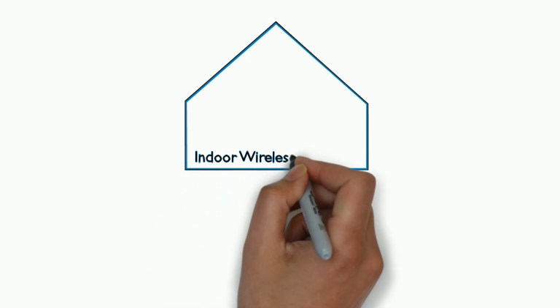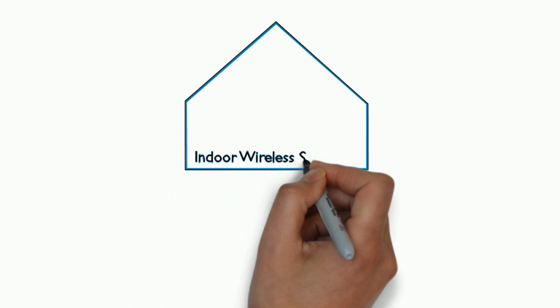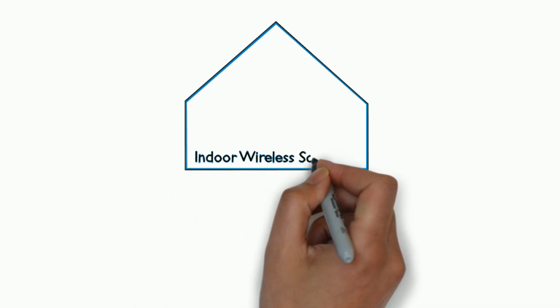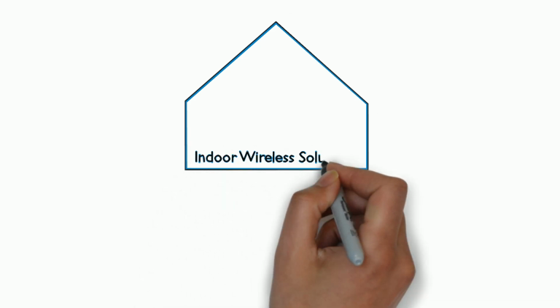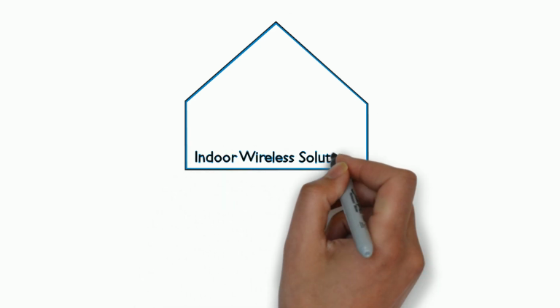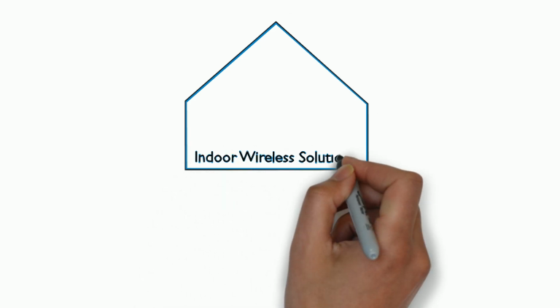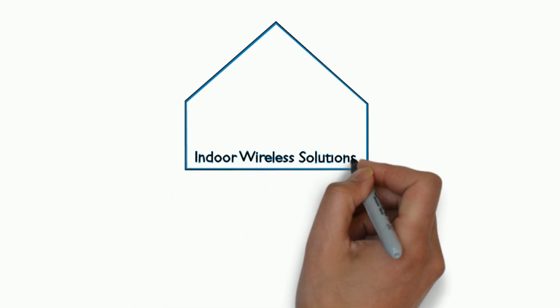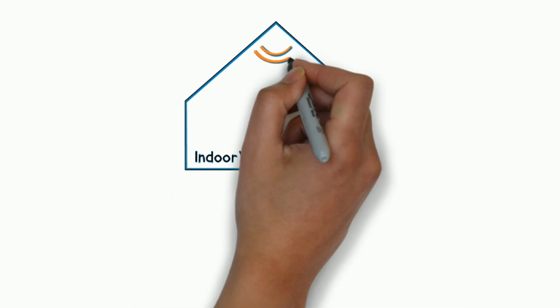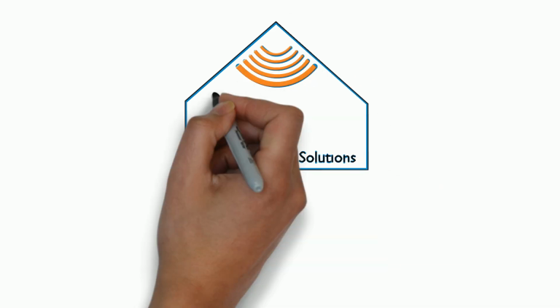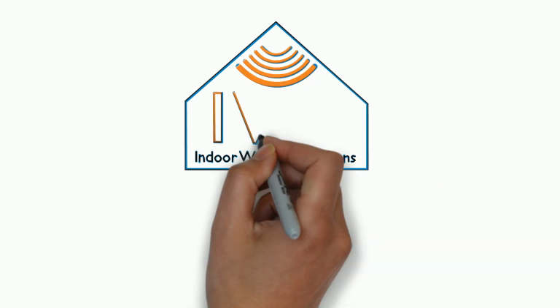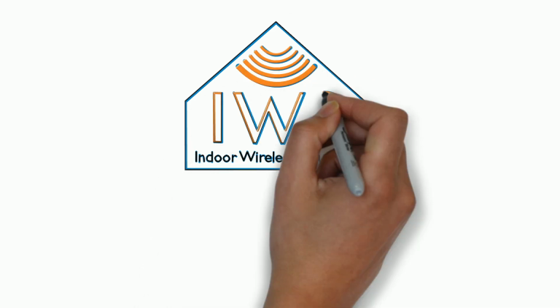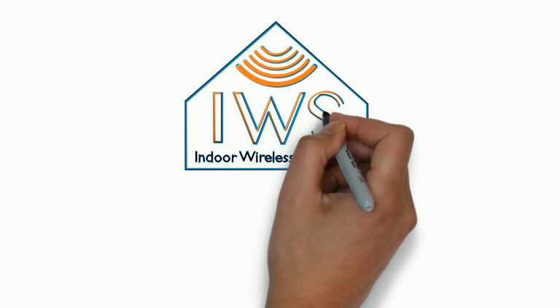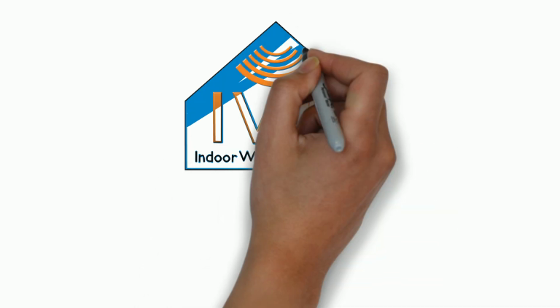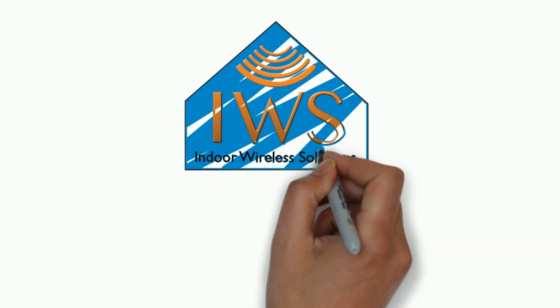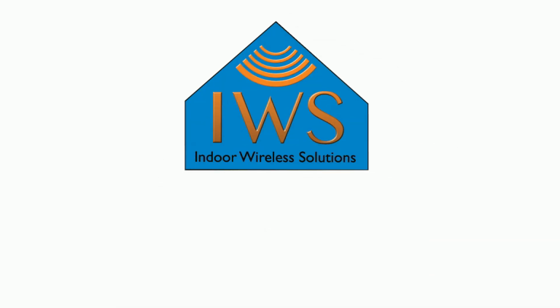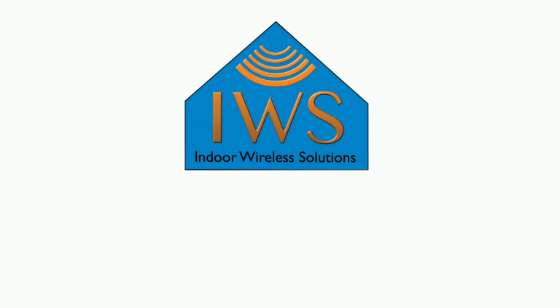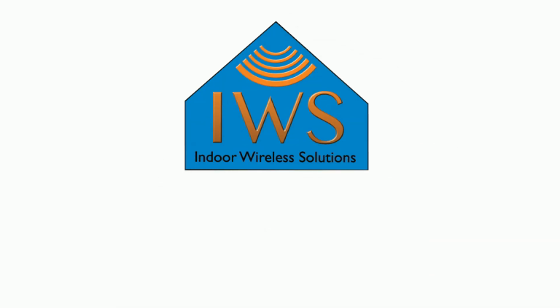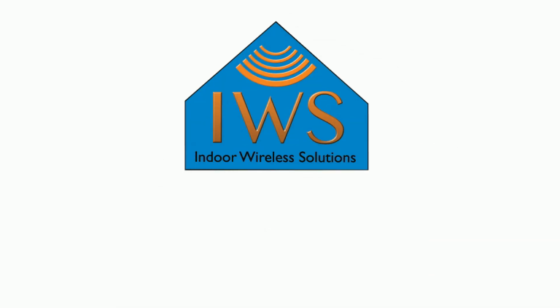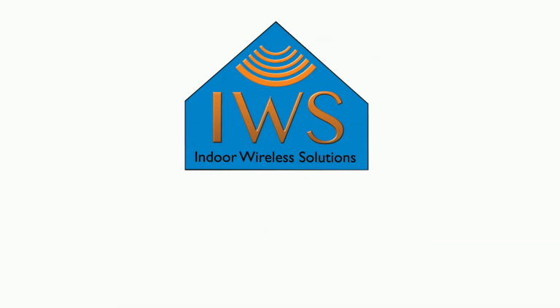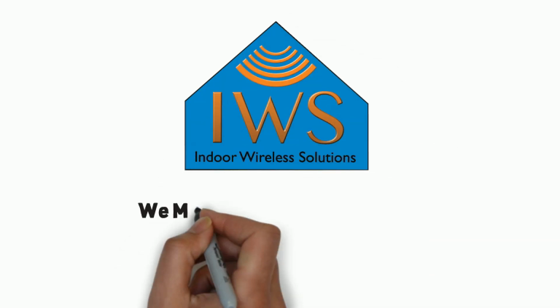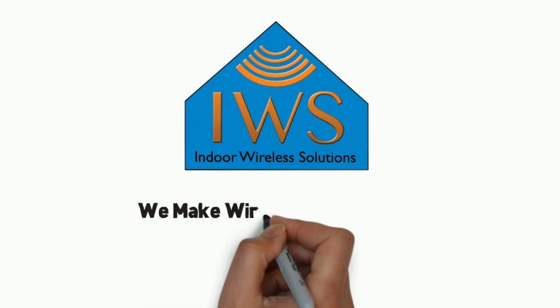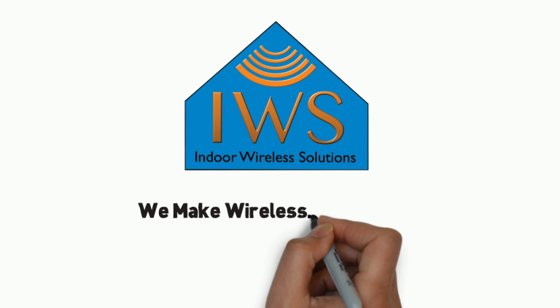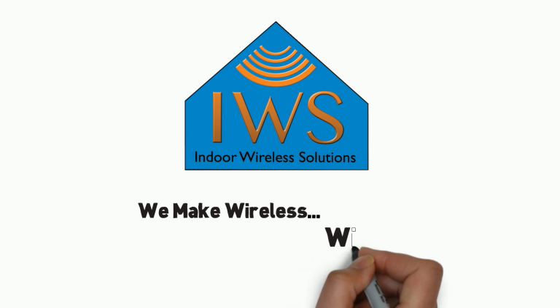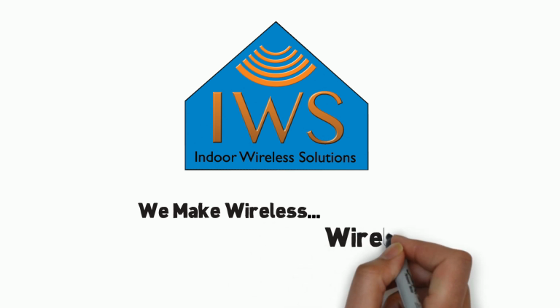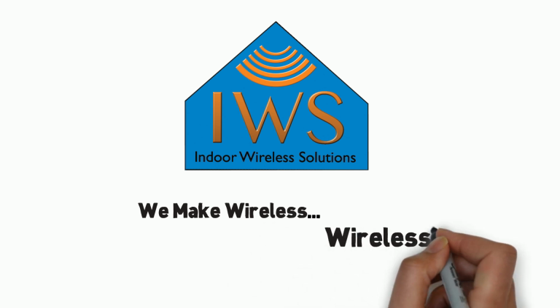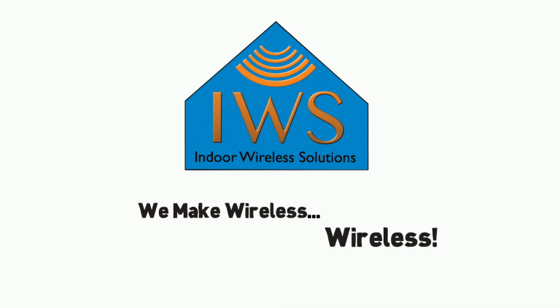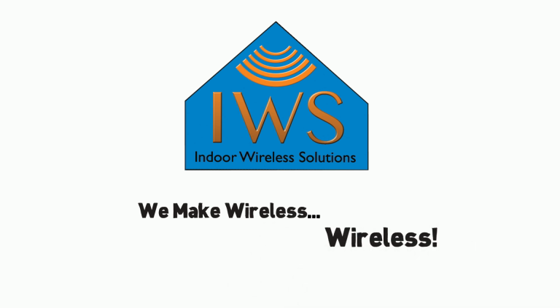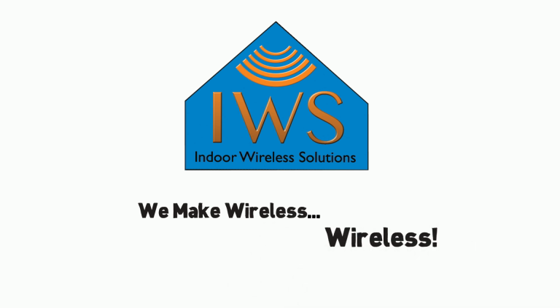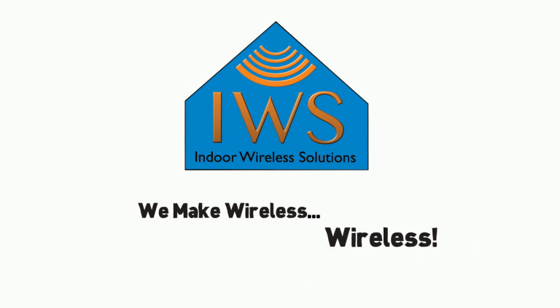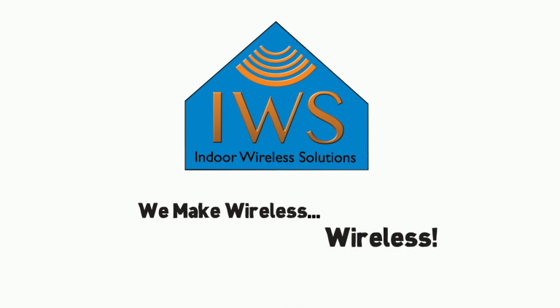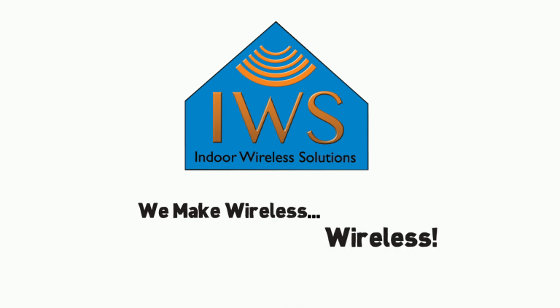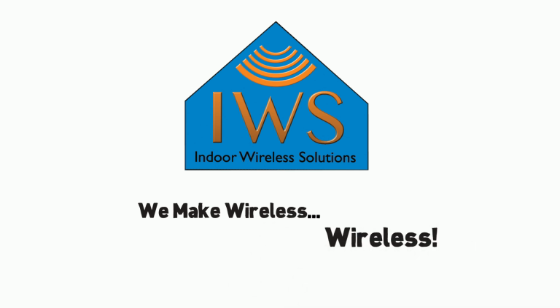Indoor Wireless Solutions. We make wireless, wireless.